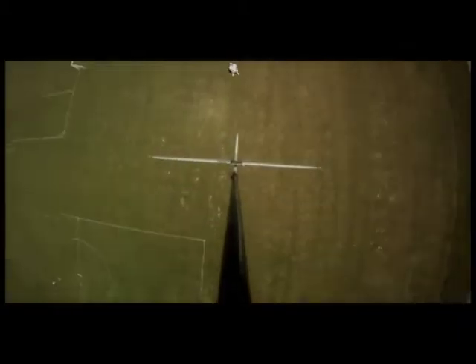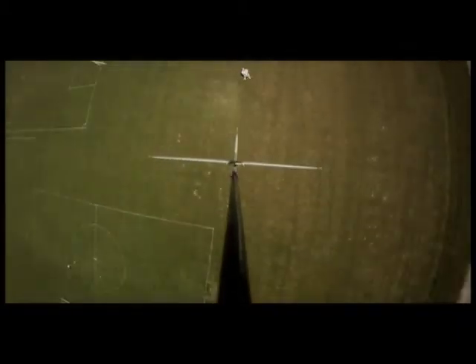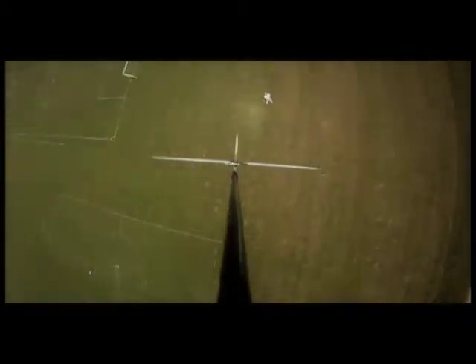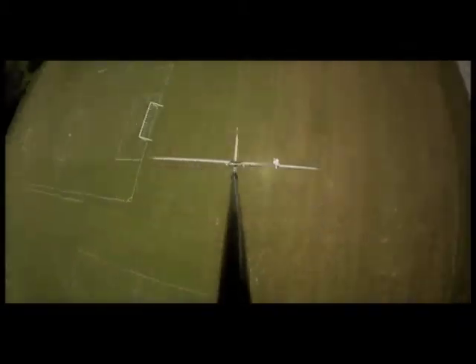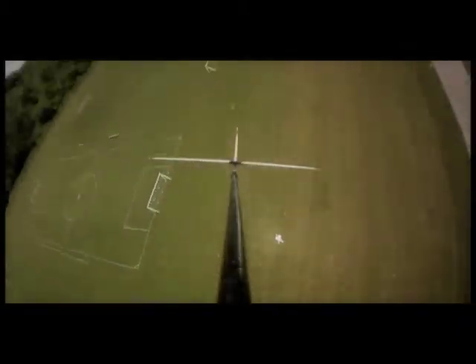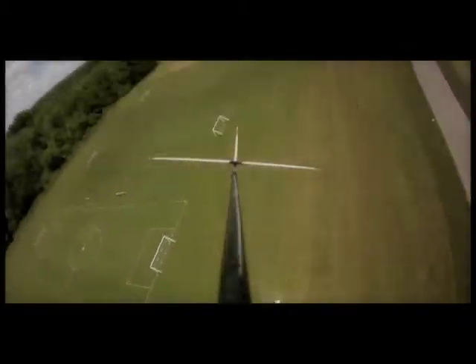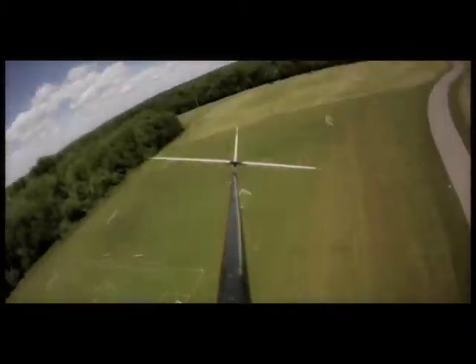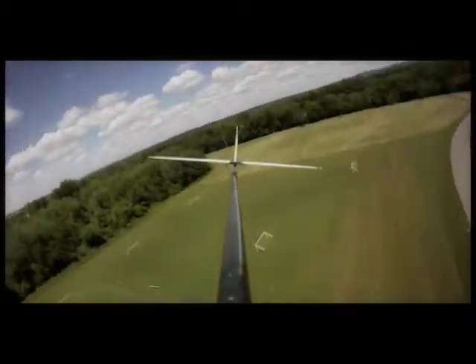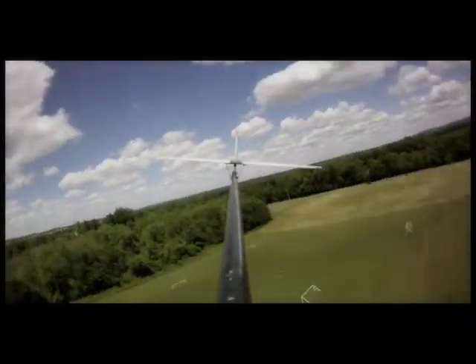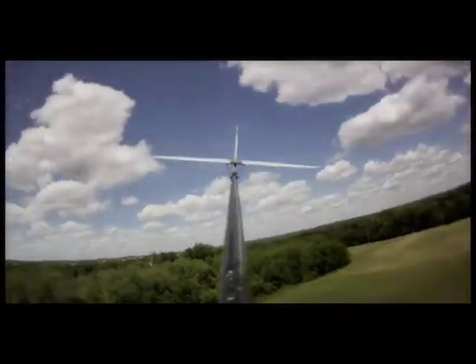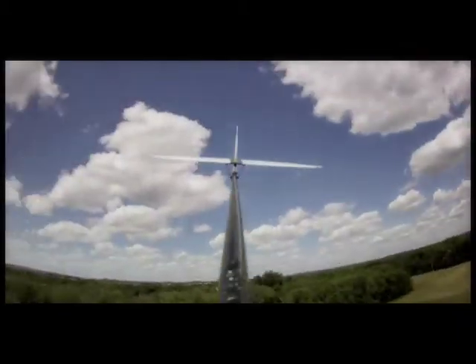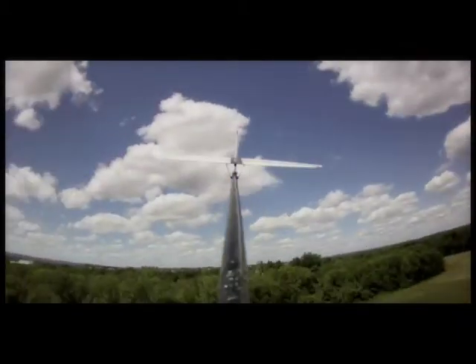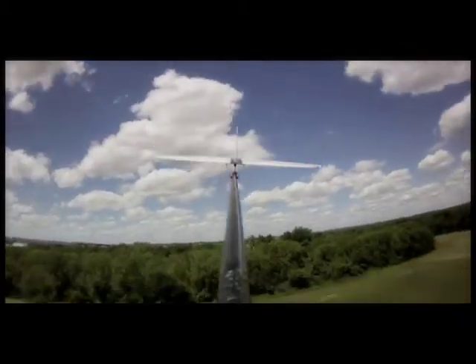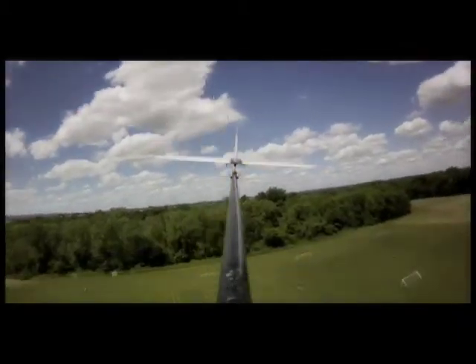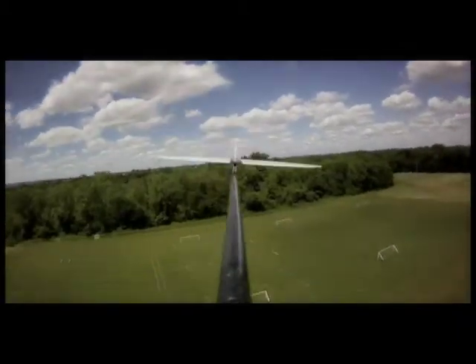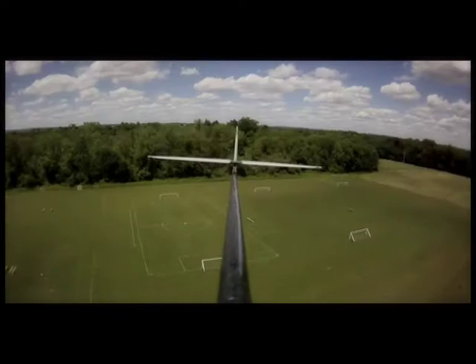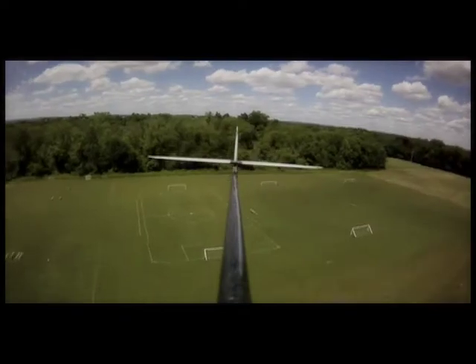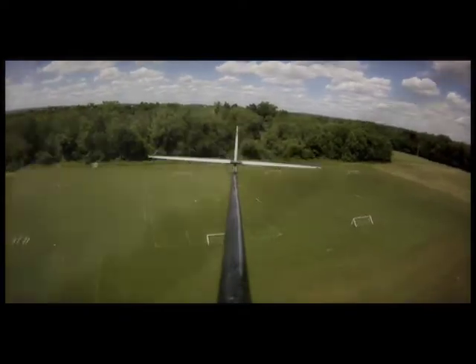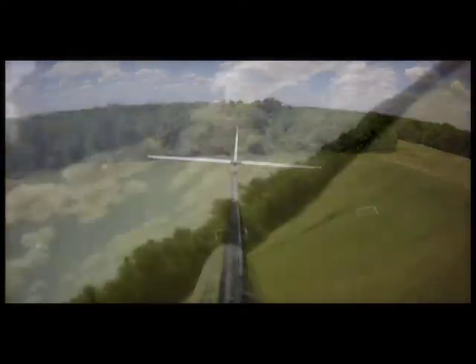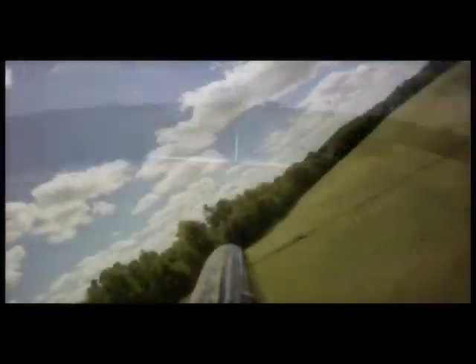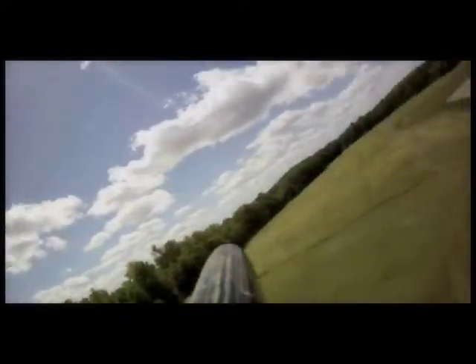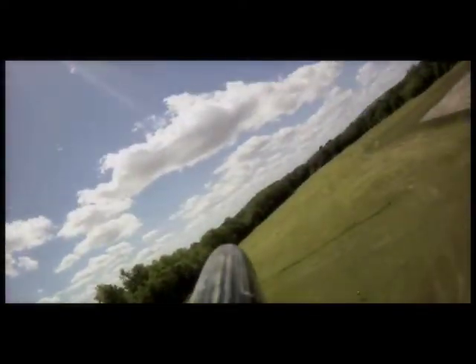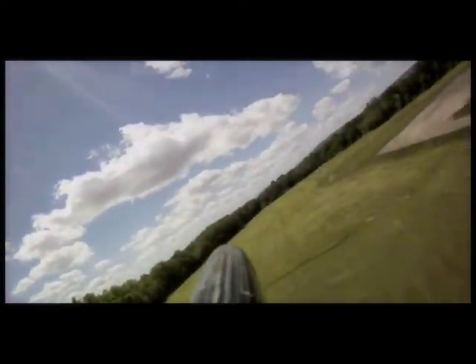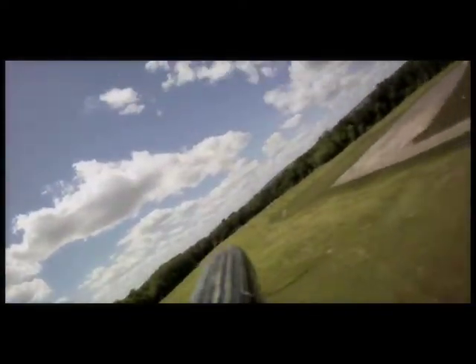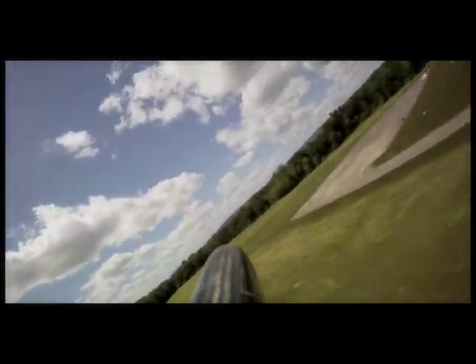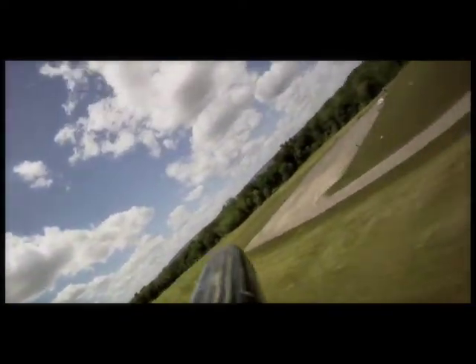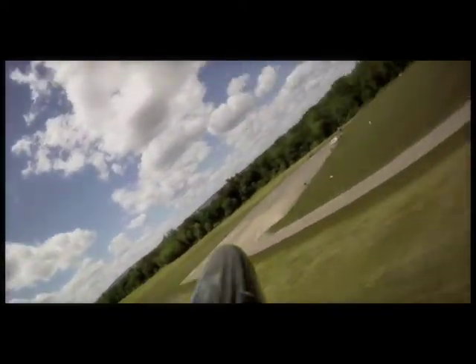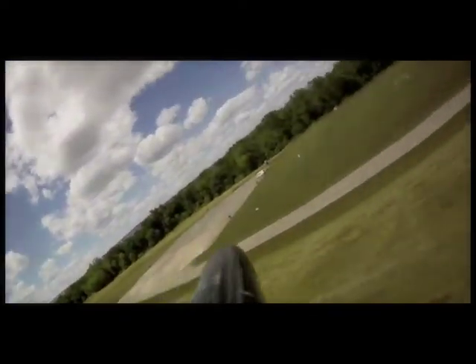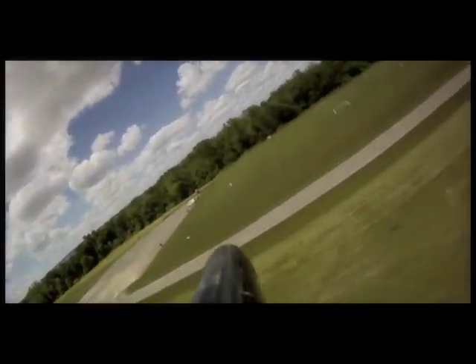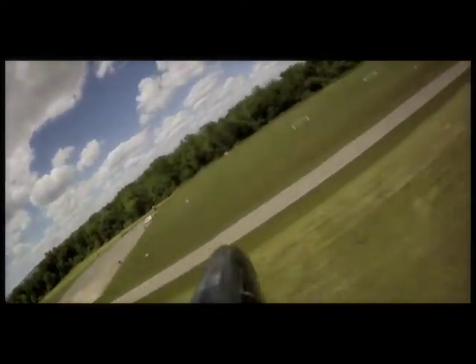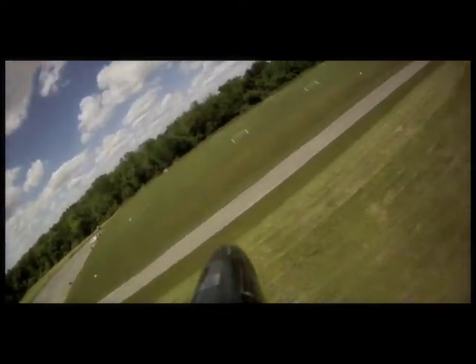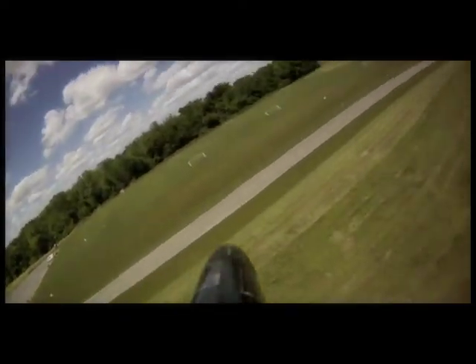So they can relax and concentrate more on reading the air for lift, instead of worrying about trying to fly a glider that is unbalanced, unresponsive, and a general pain to fly.